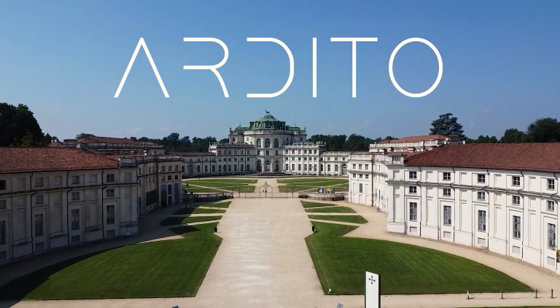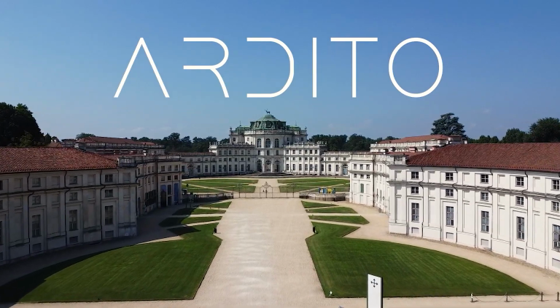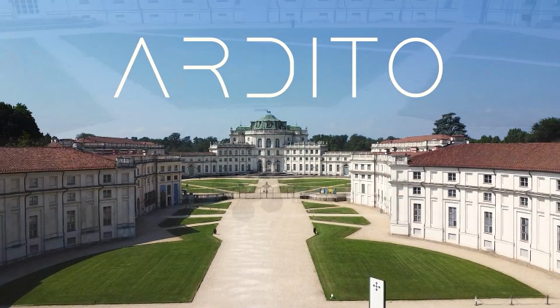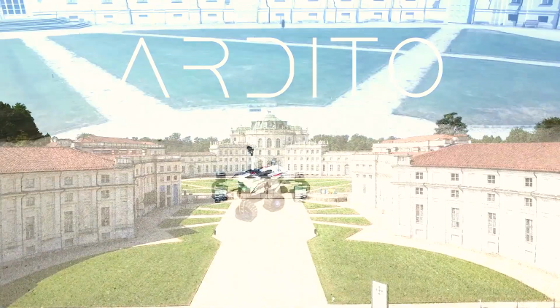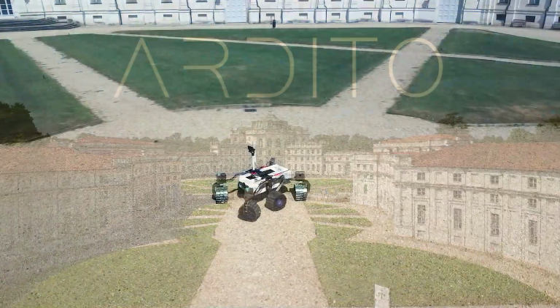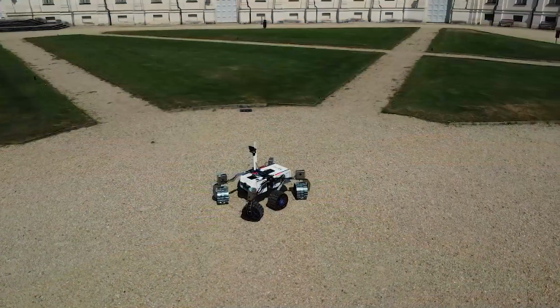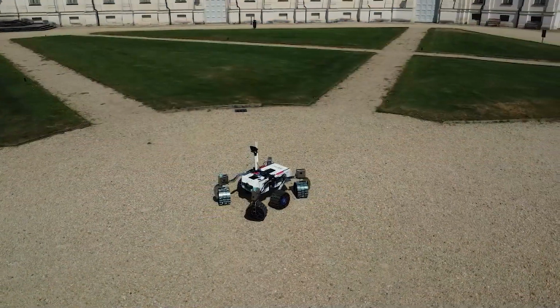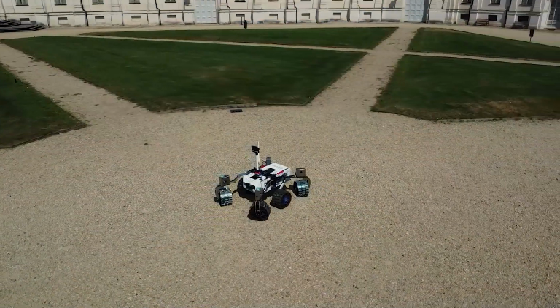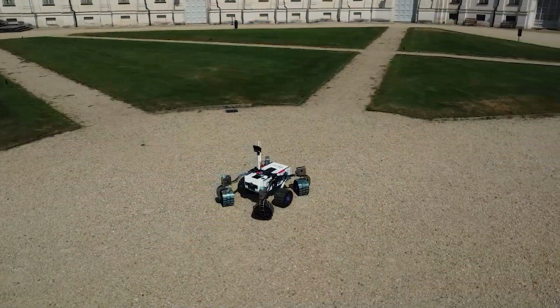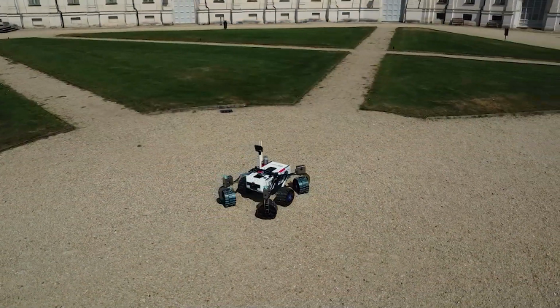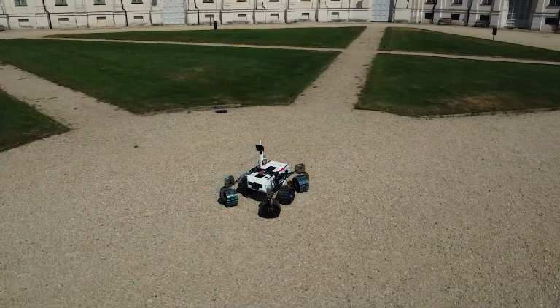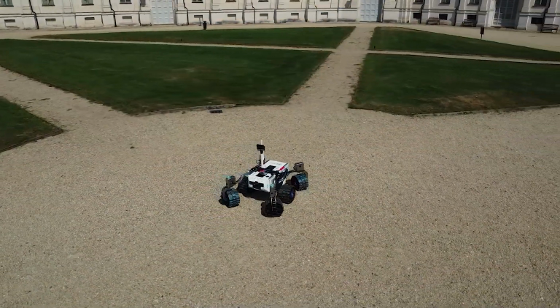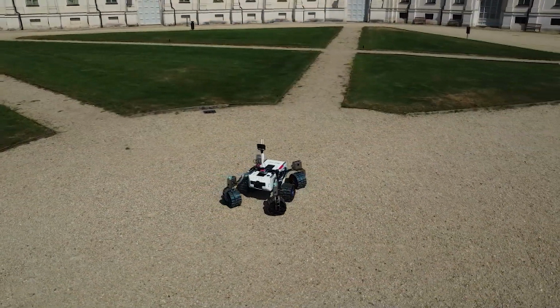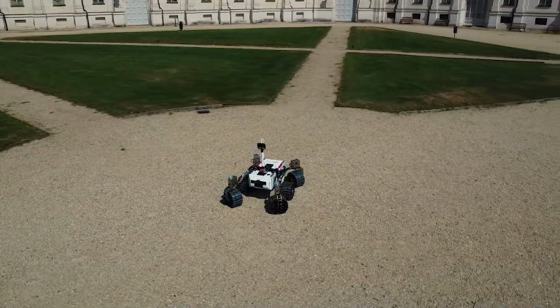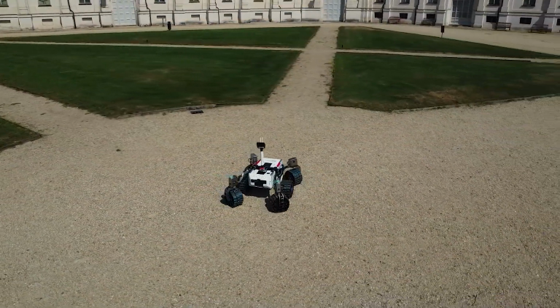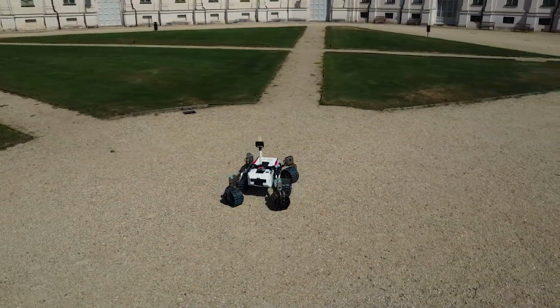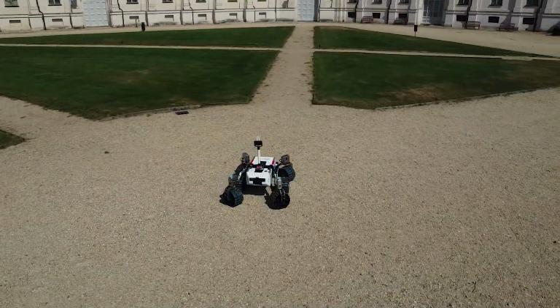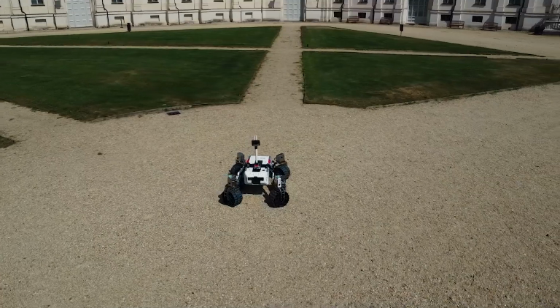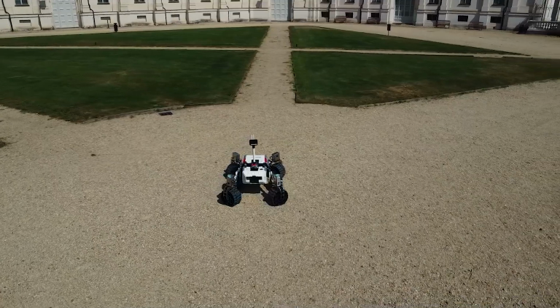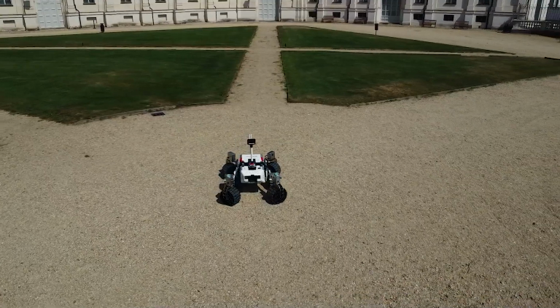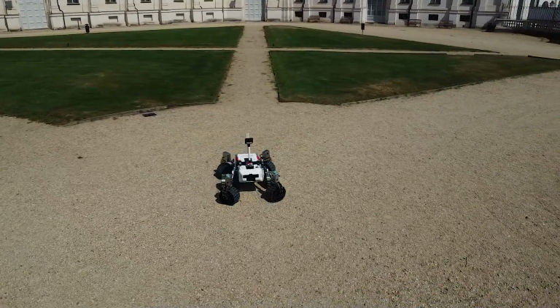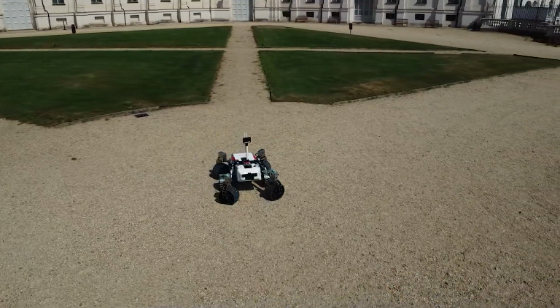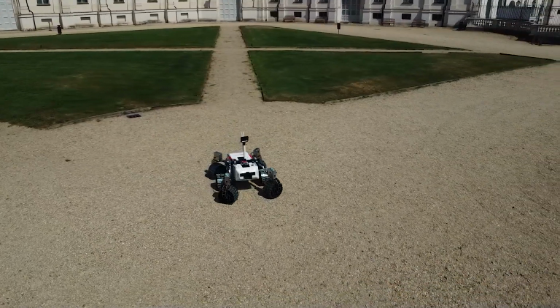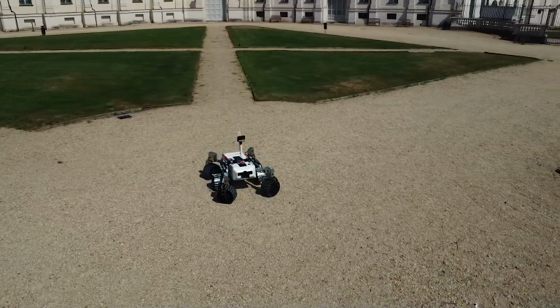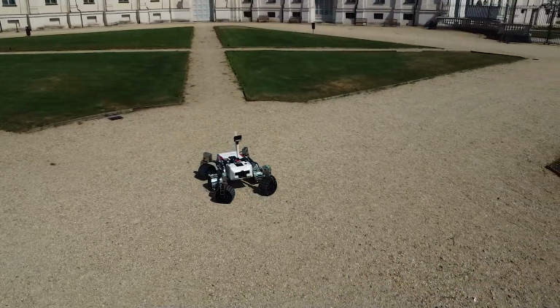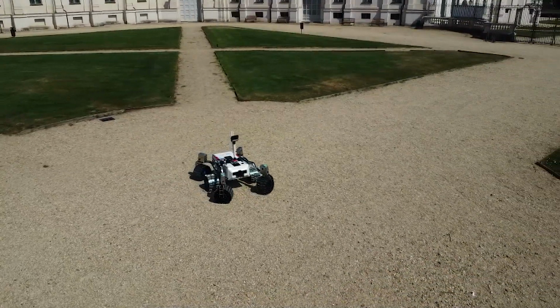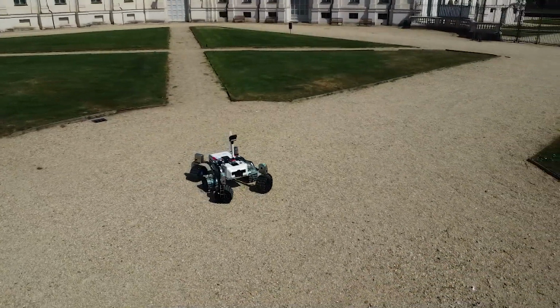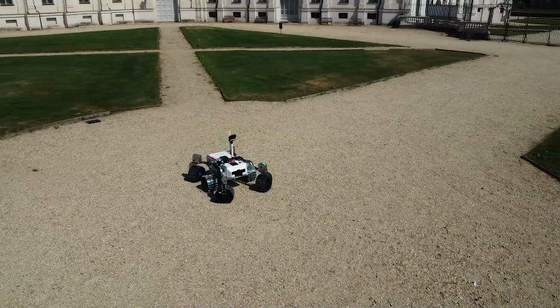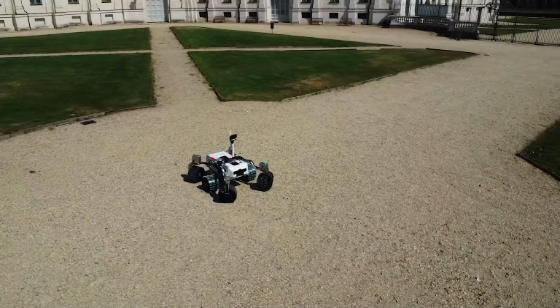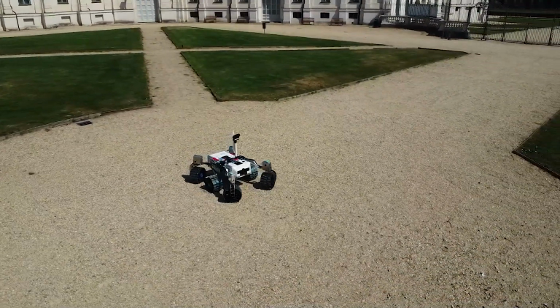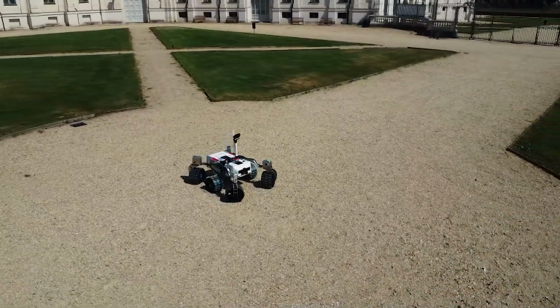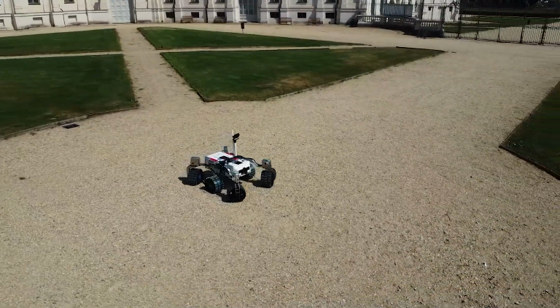For this year's European Rover Challenge, we are proud to present an upgraded version of our rover, Ardito.